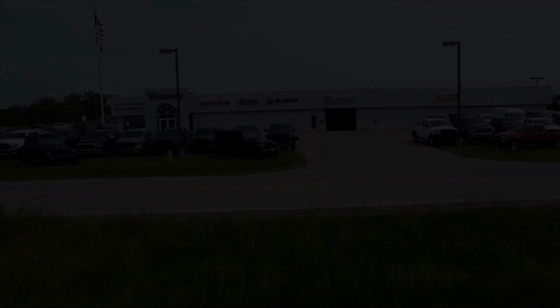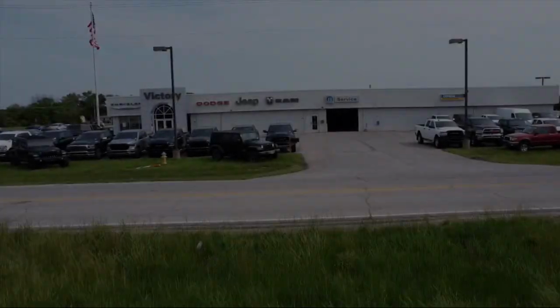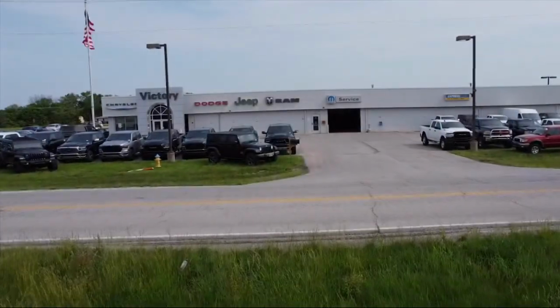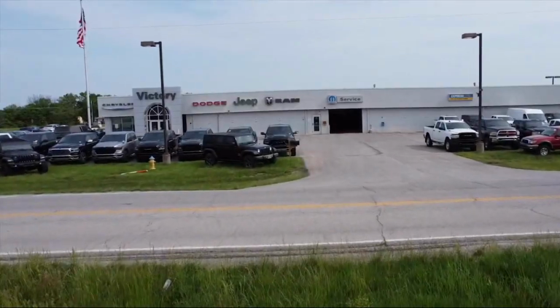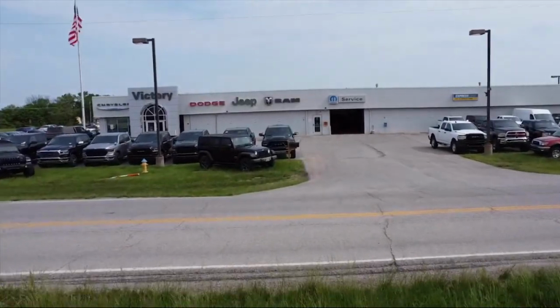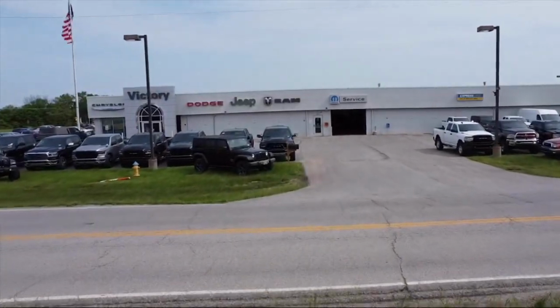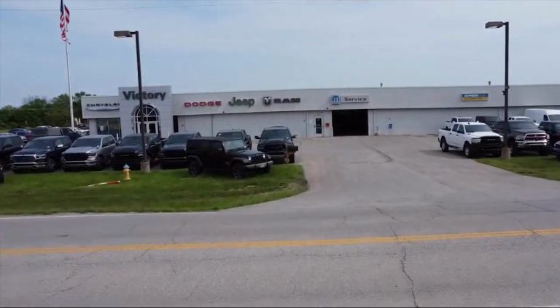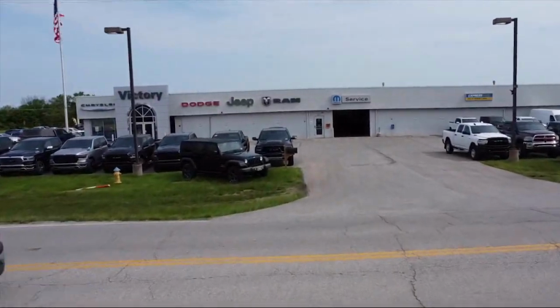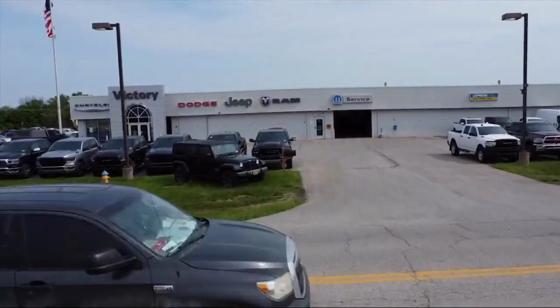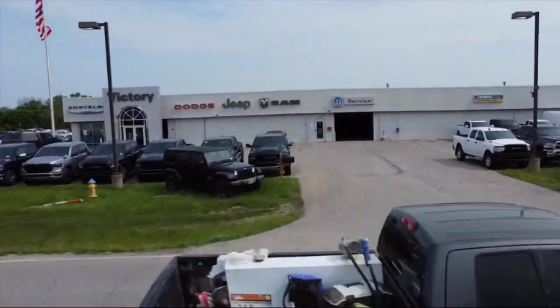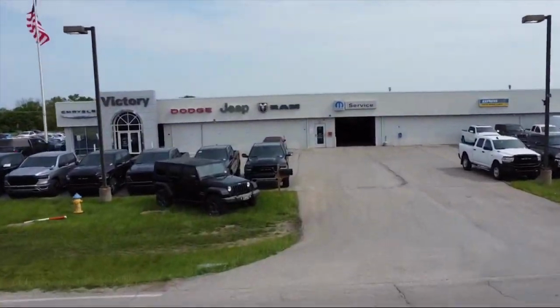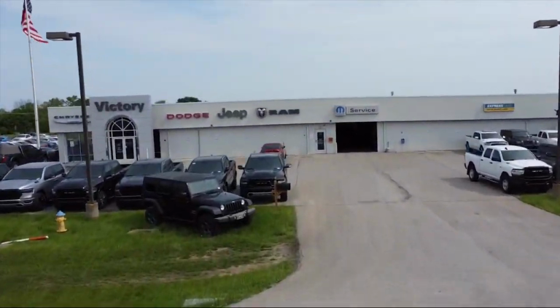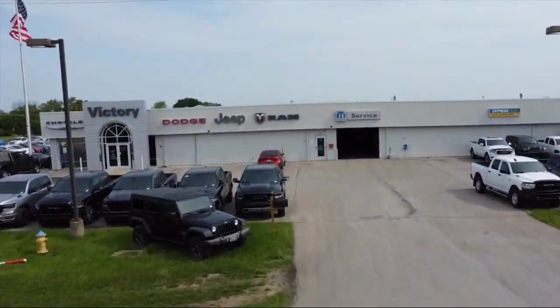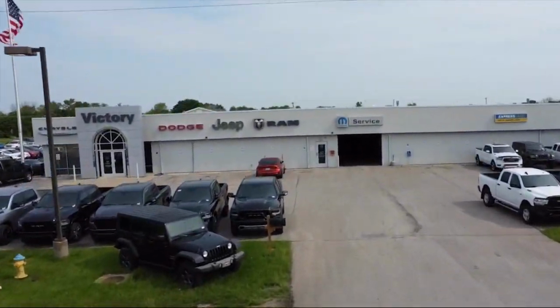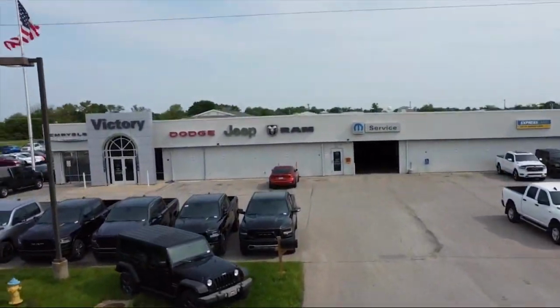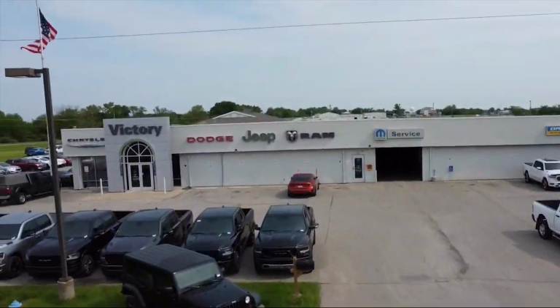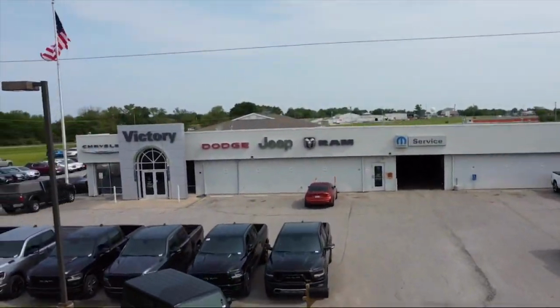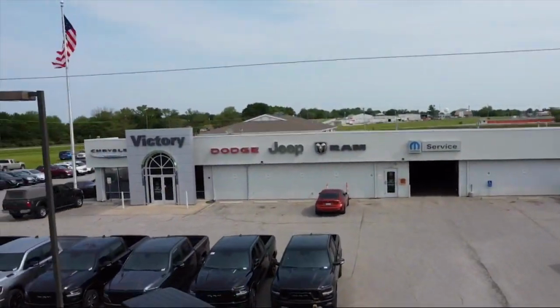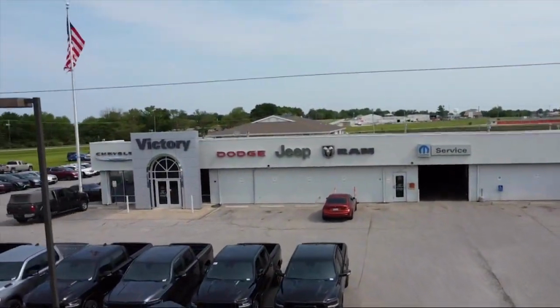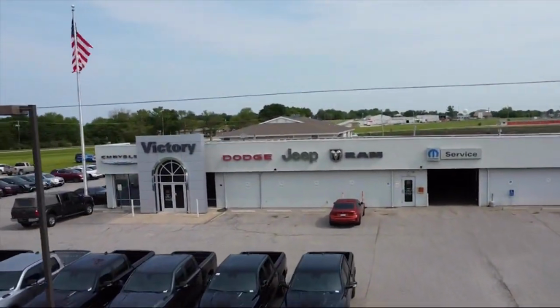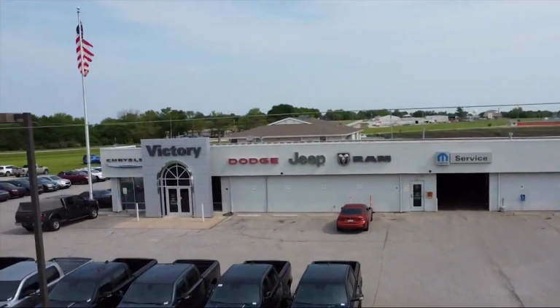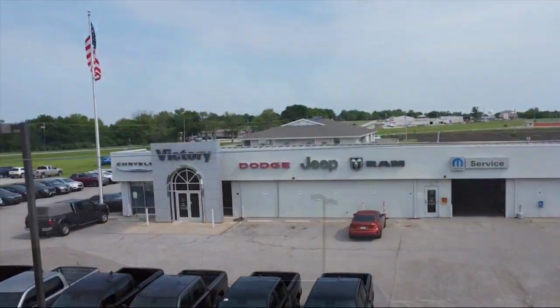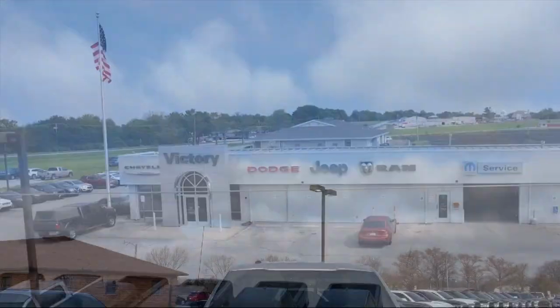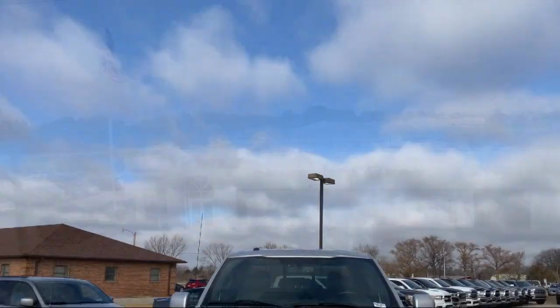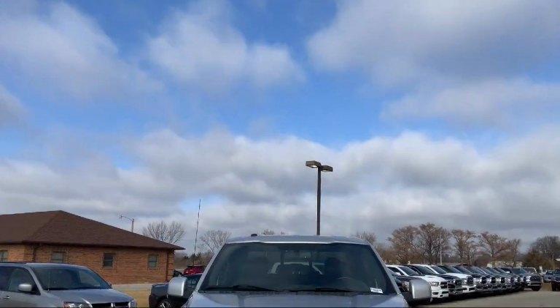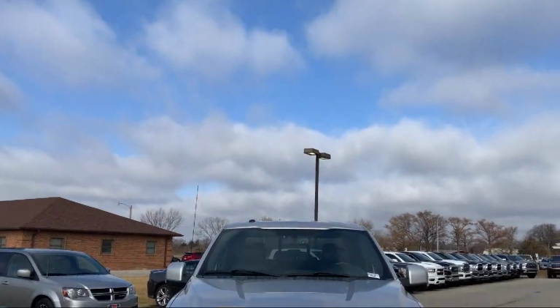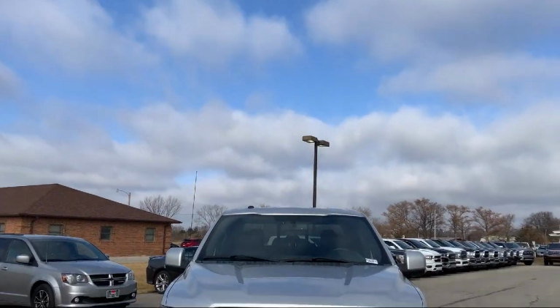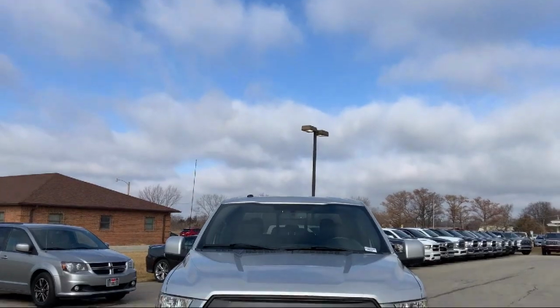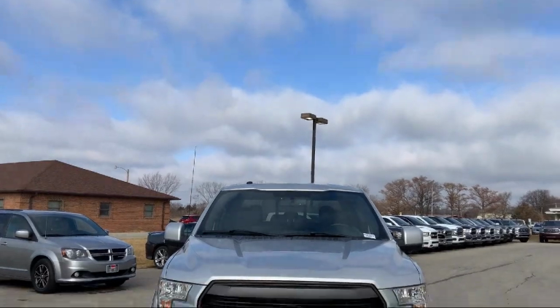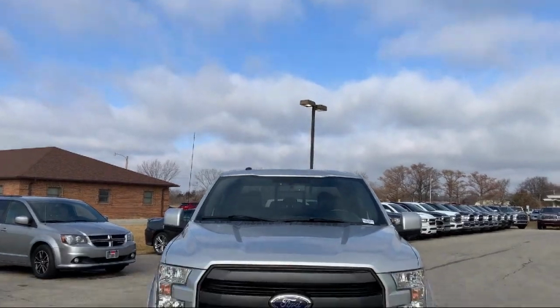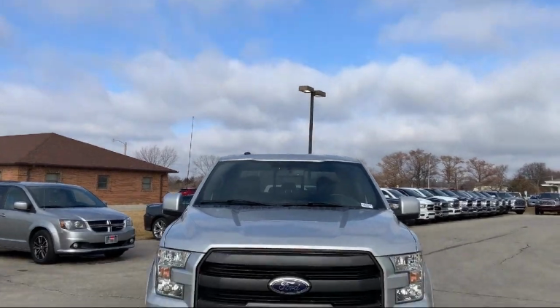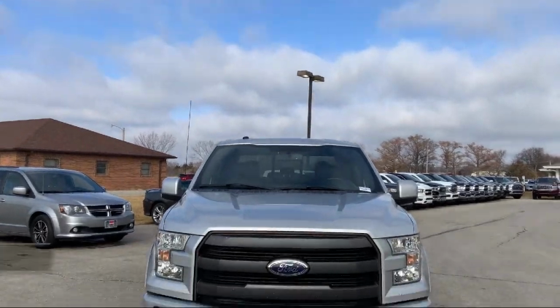Welcome to Victory Chrysler Dodge Jeep Ram Ottawa, and here's a look at one of our great vehicles for sale.